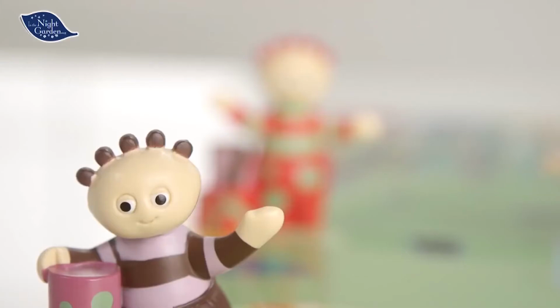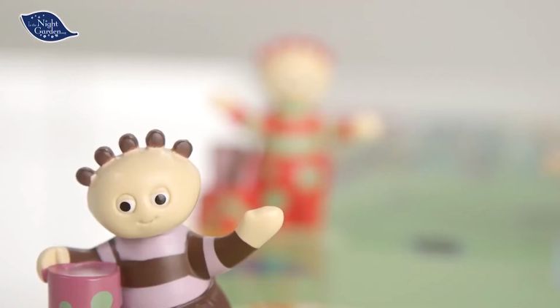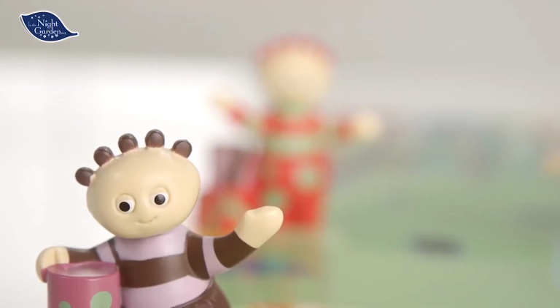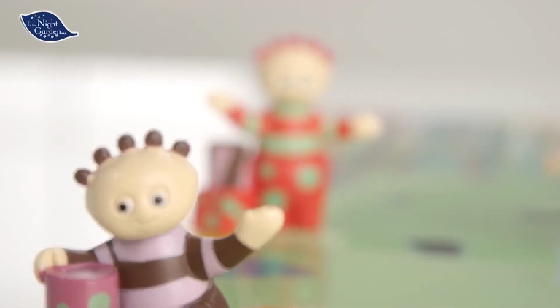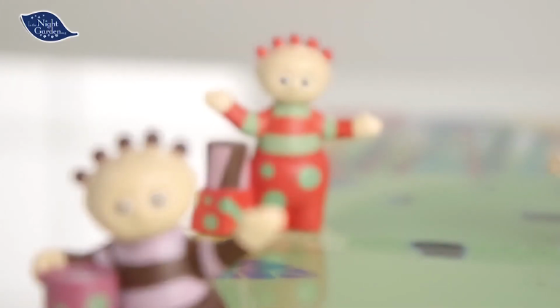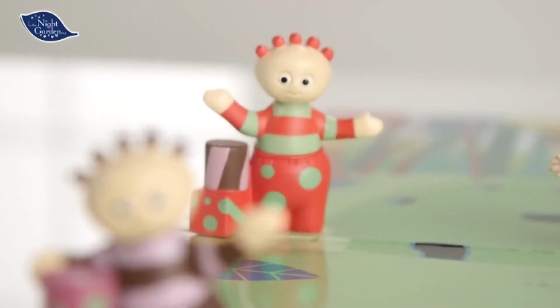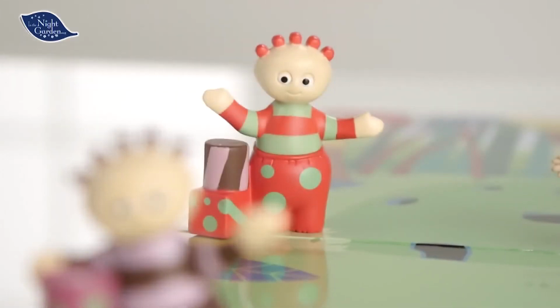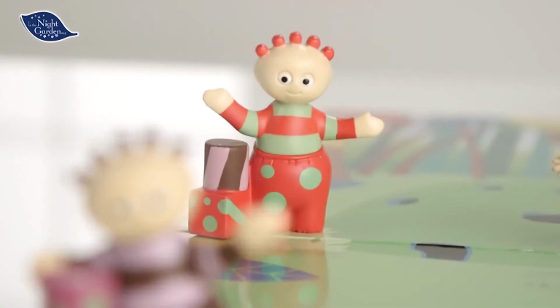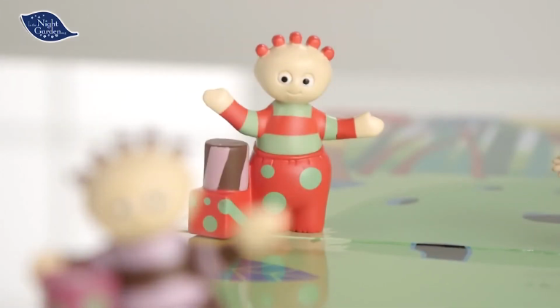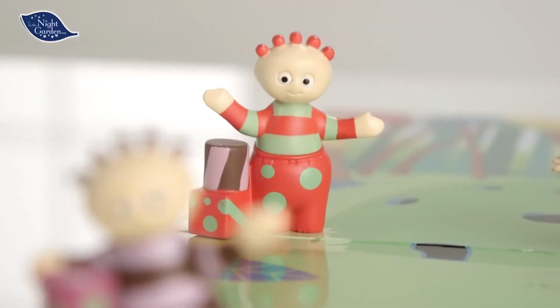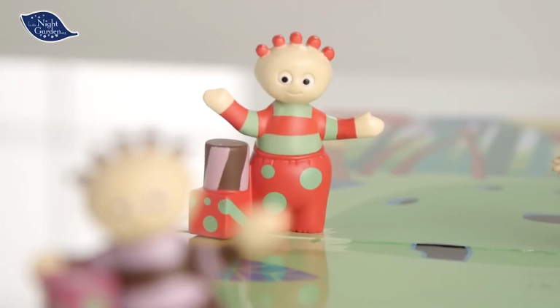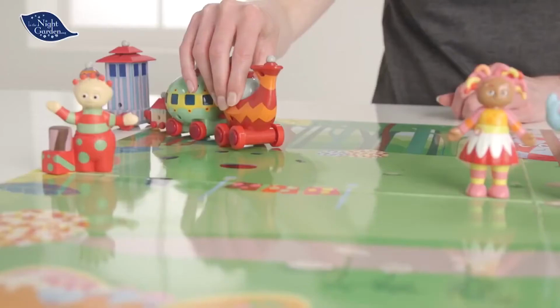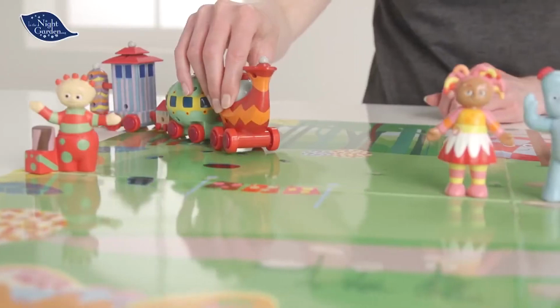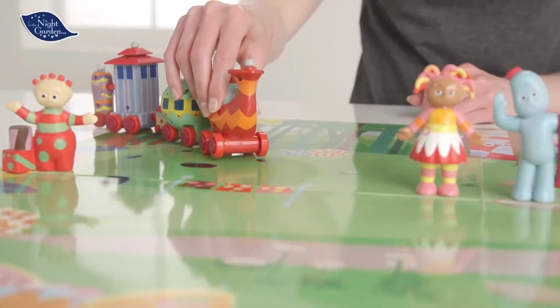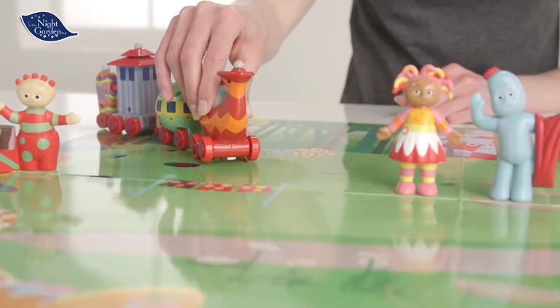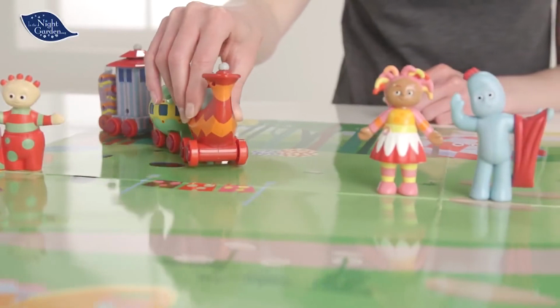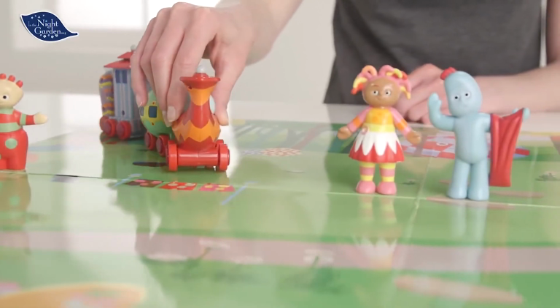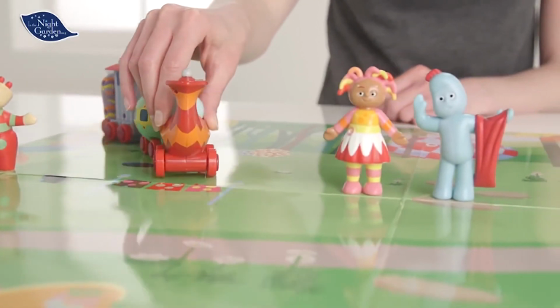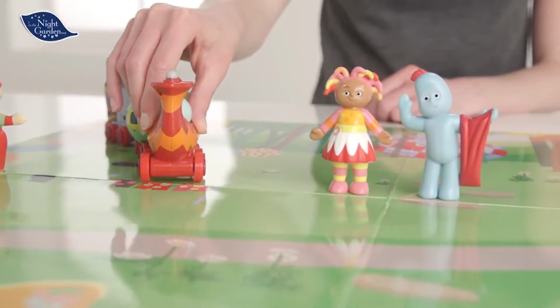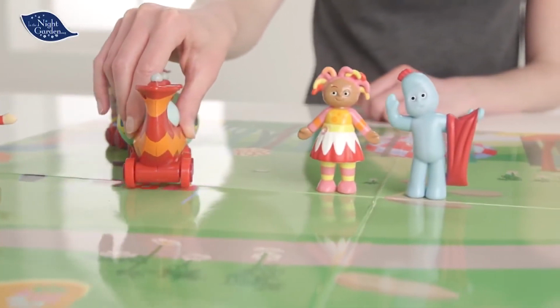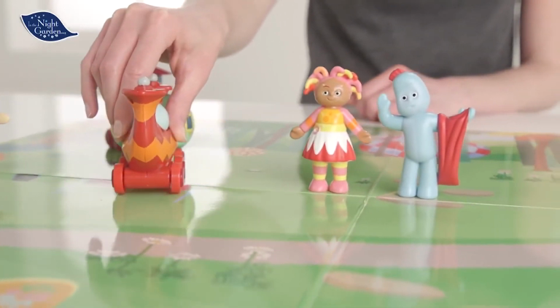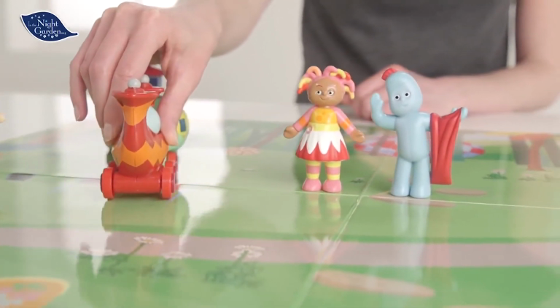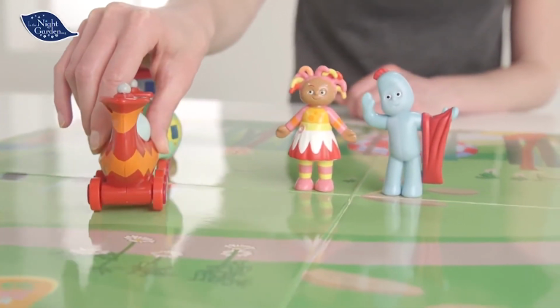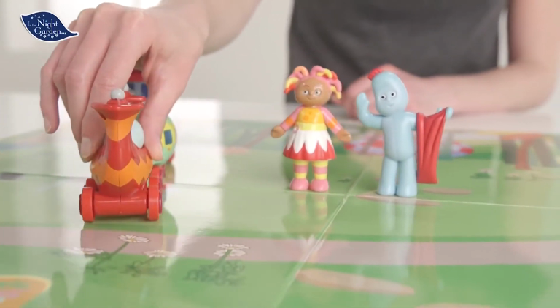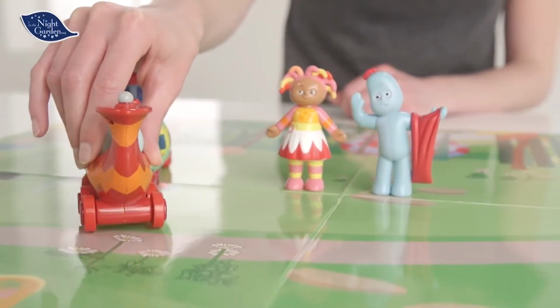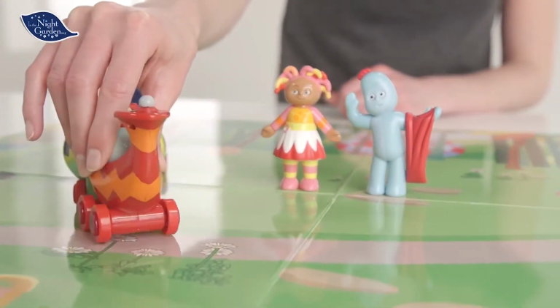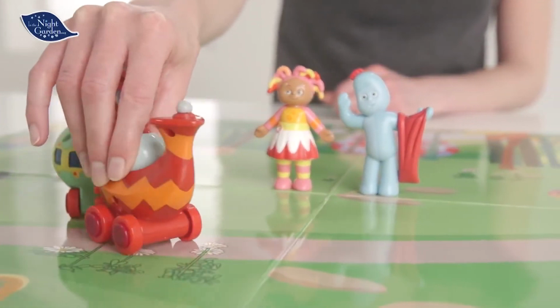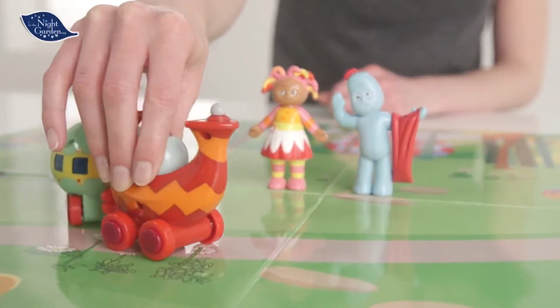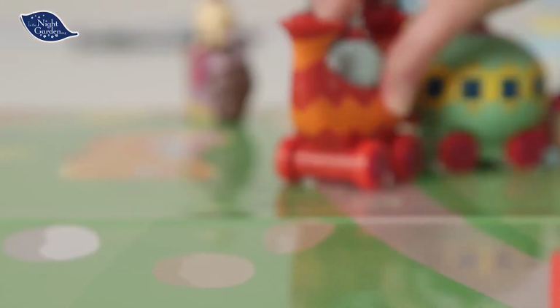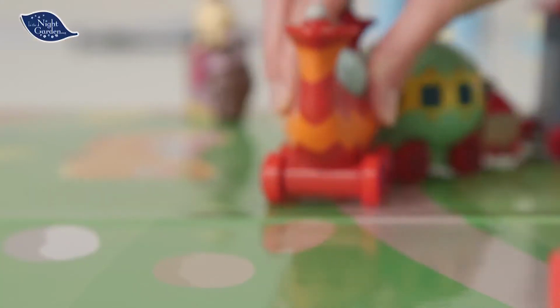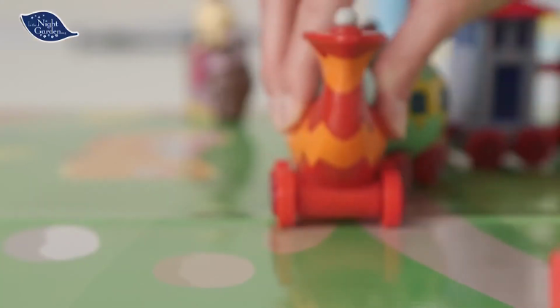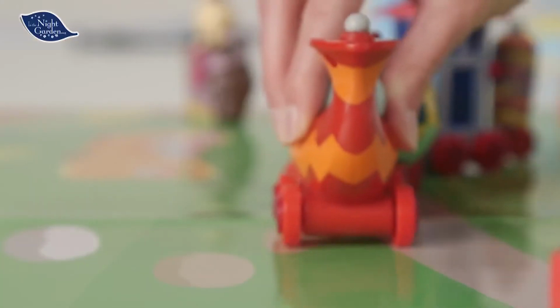Hang on, what's that coming? Look out, it's the Ninky Nonk! It's so fast — where is it going to stop?